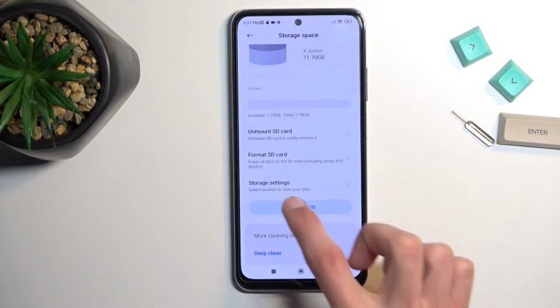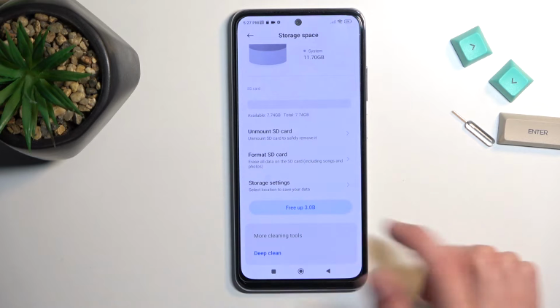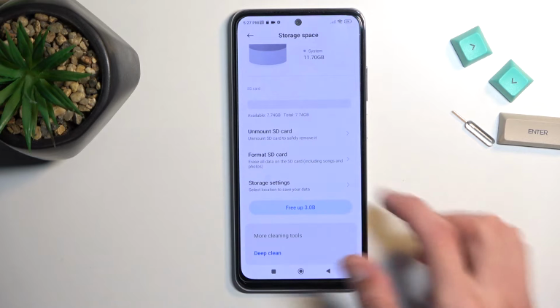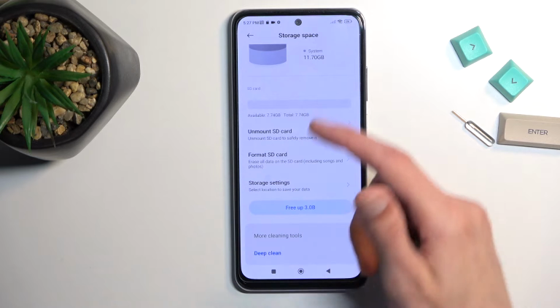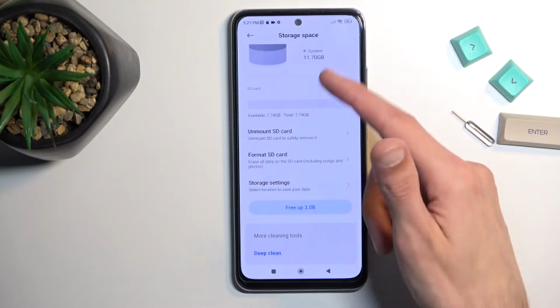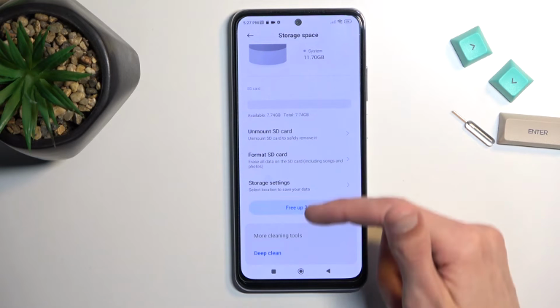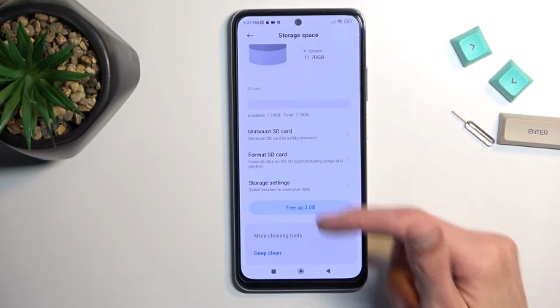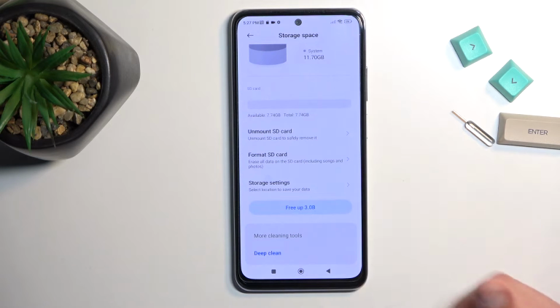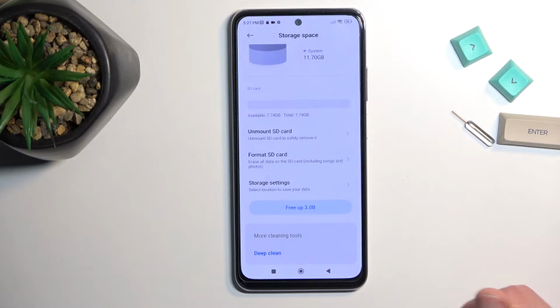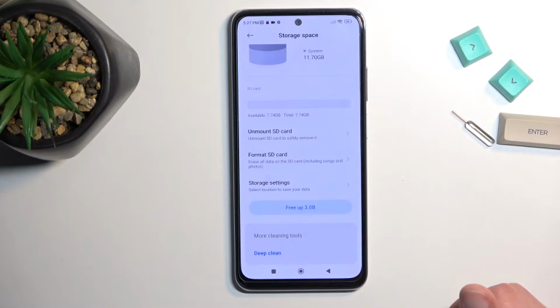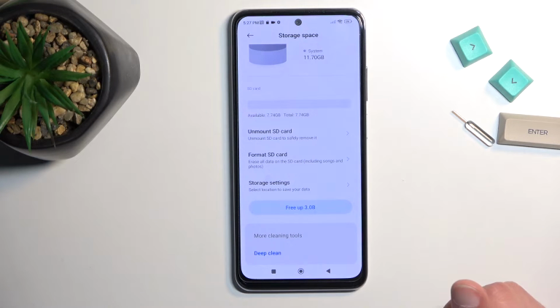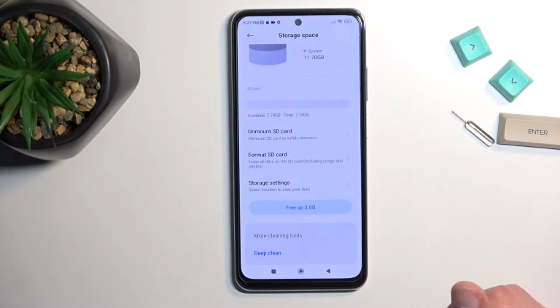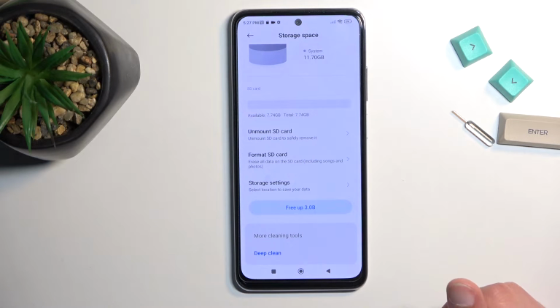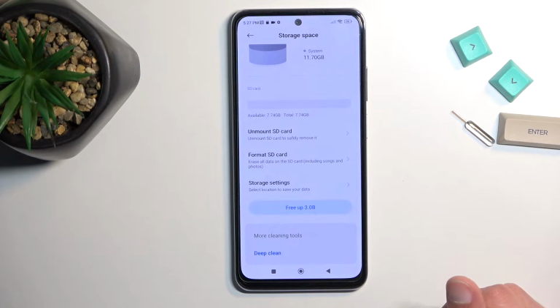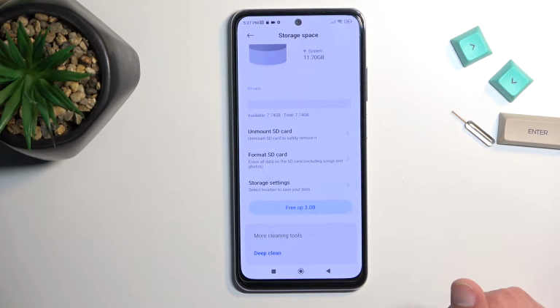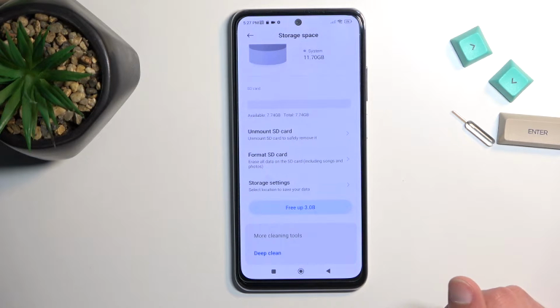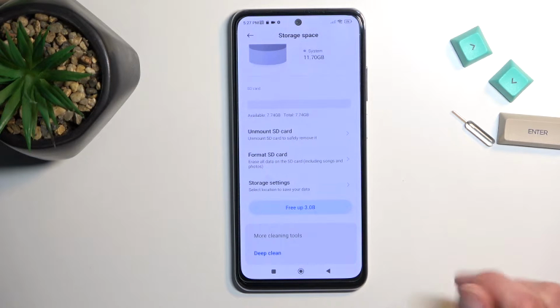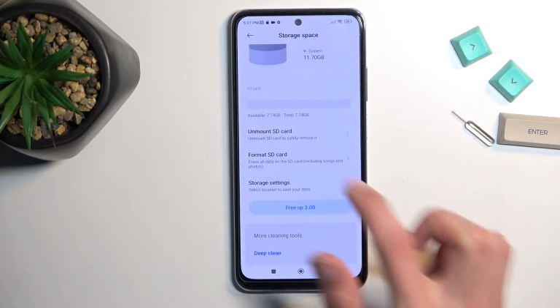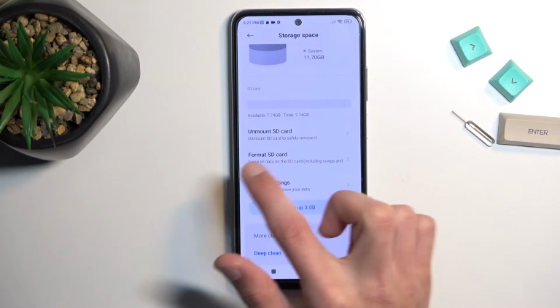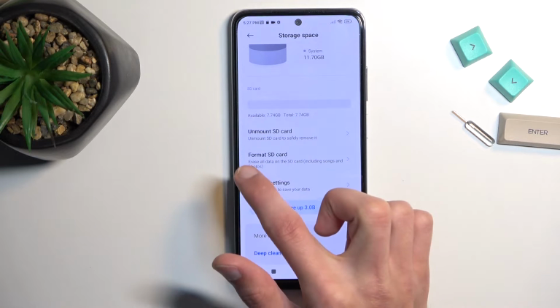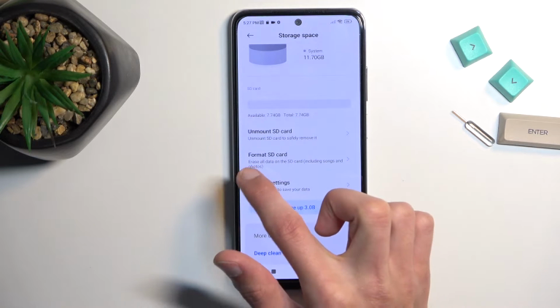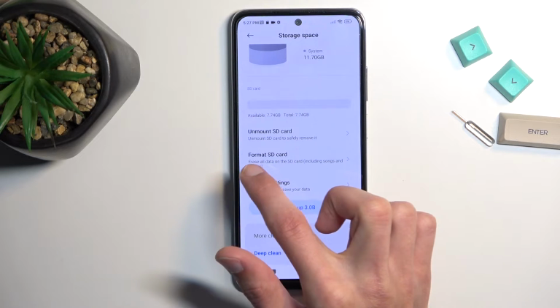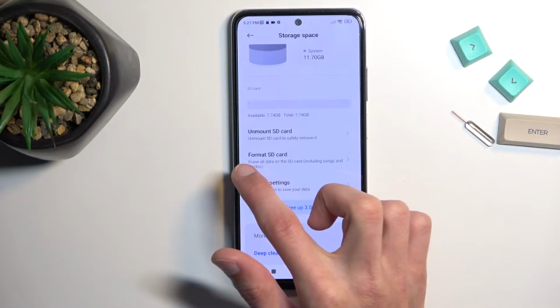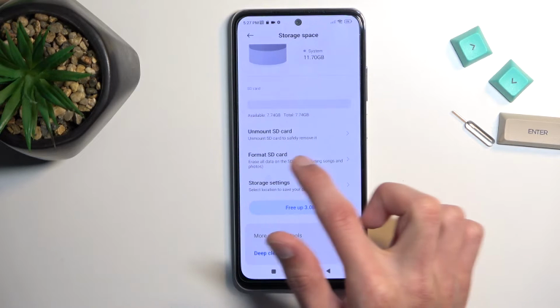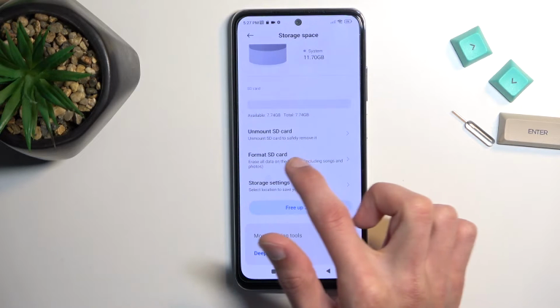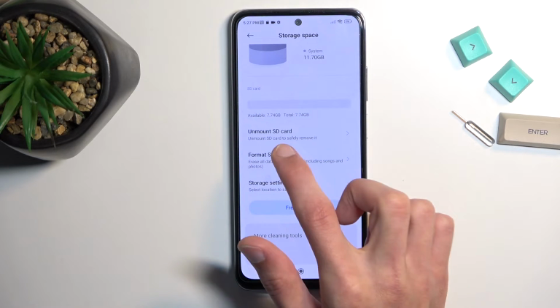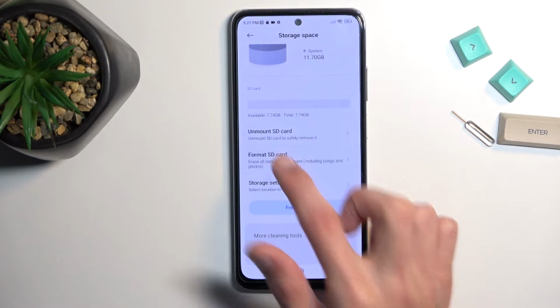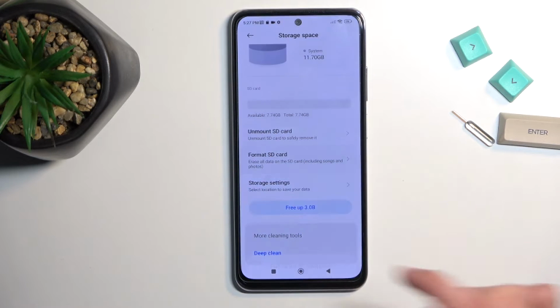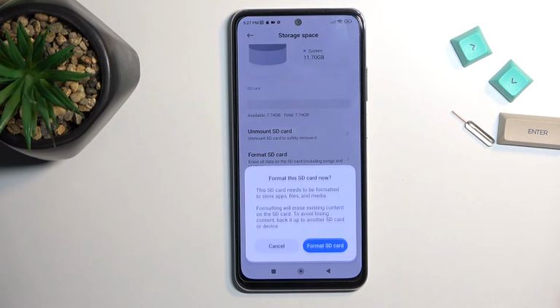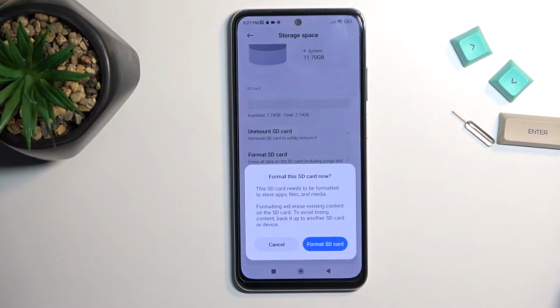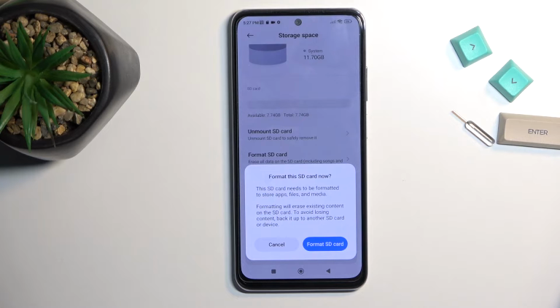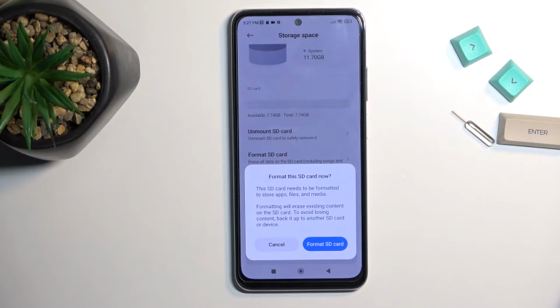So these options are only for SD card, and we're looking for Format SD Card, so let's press on it.